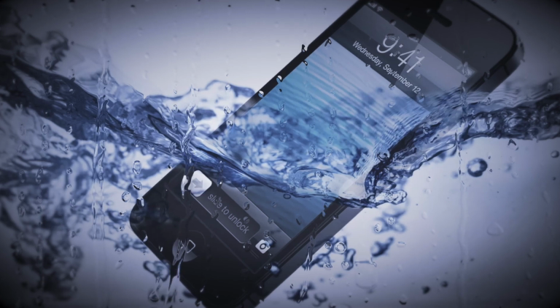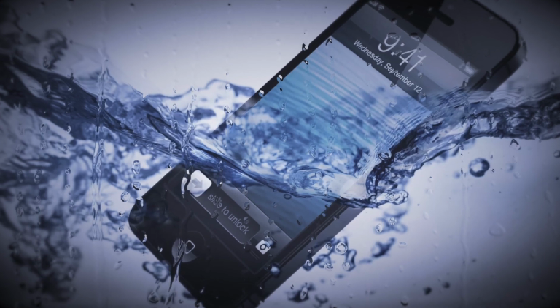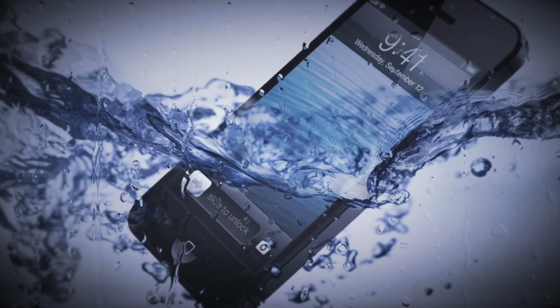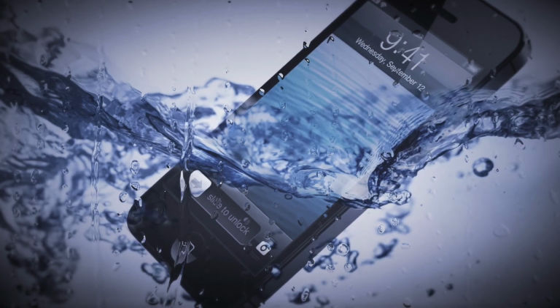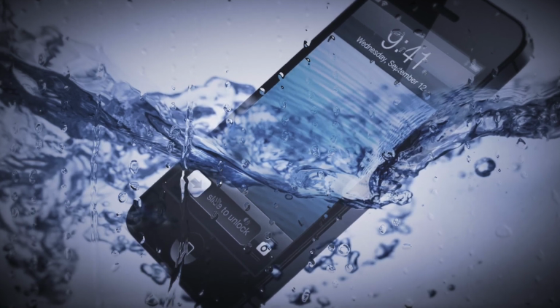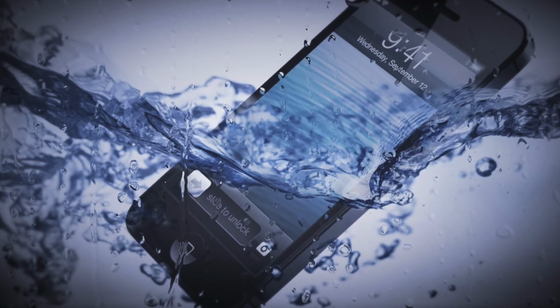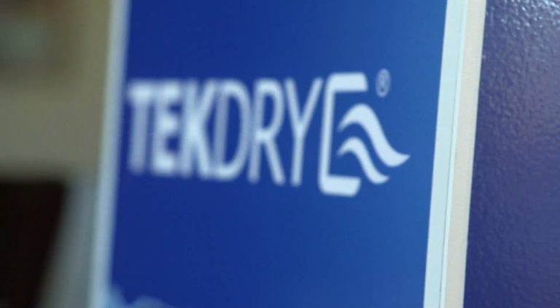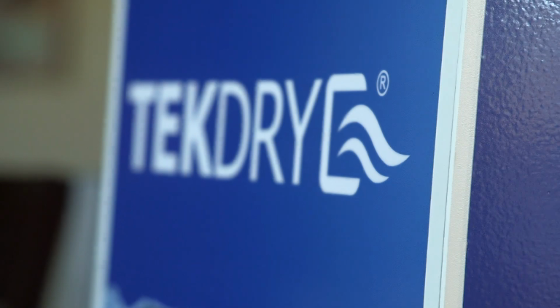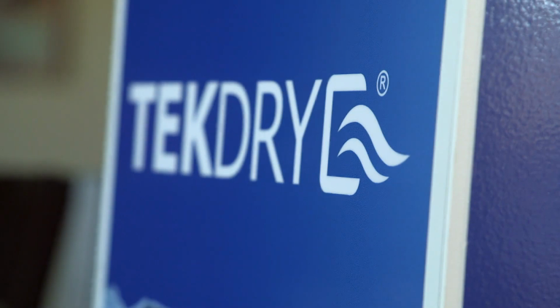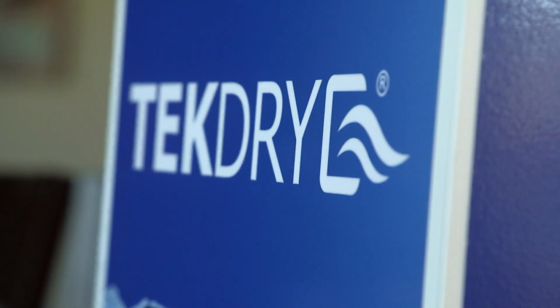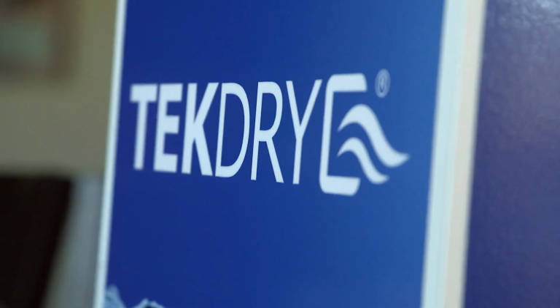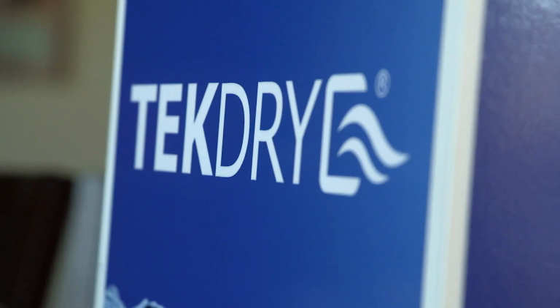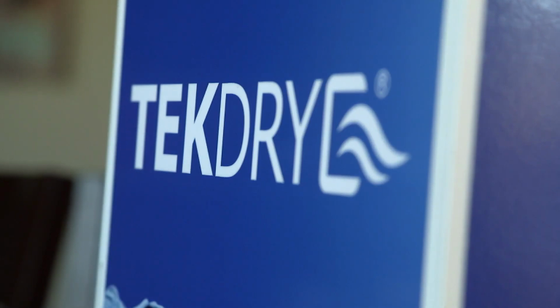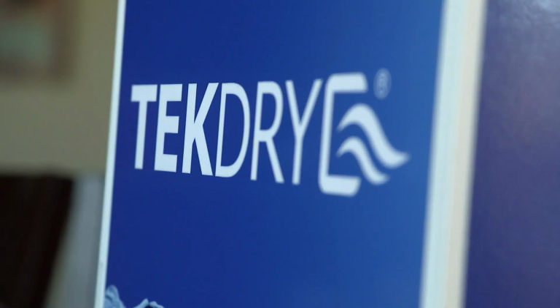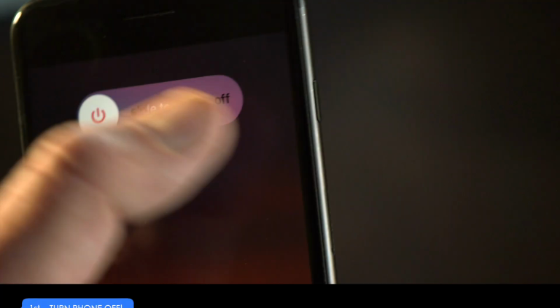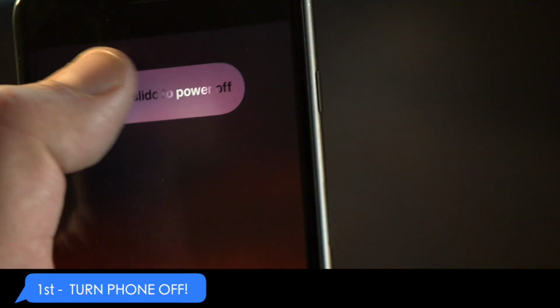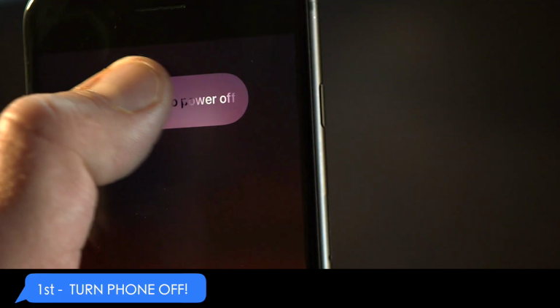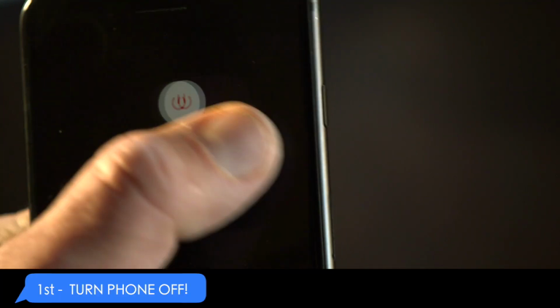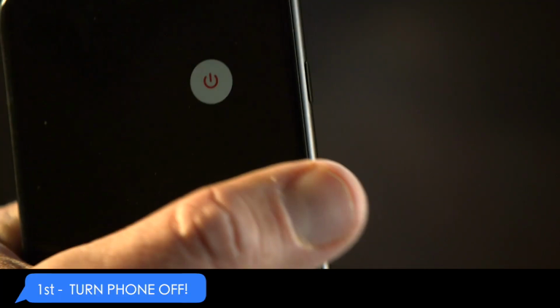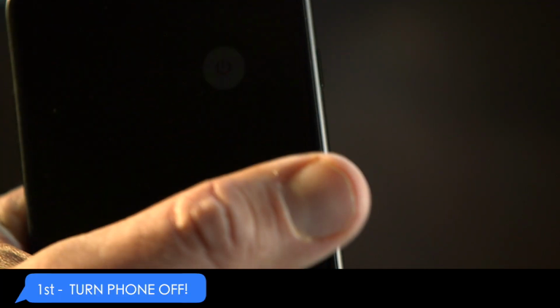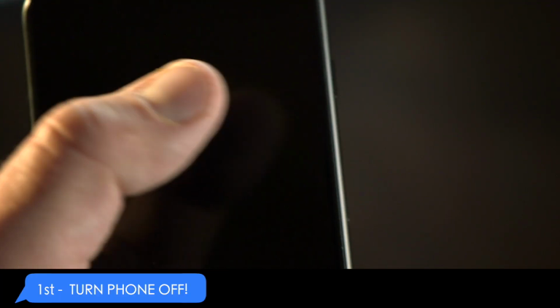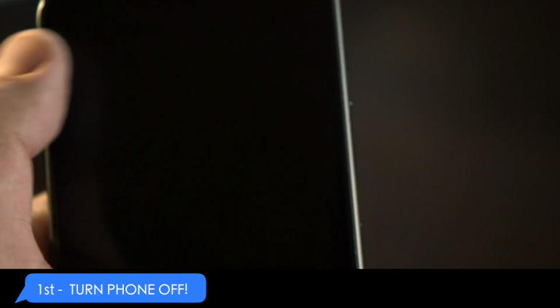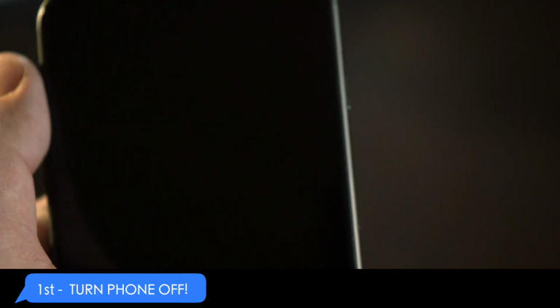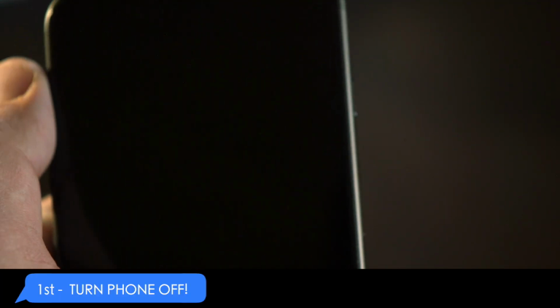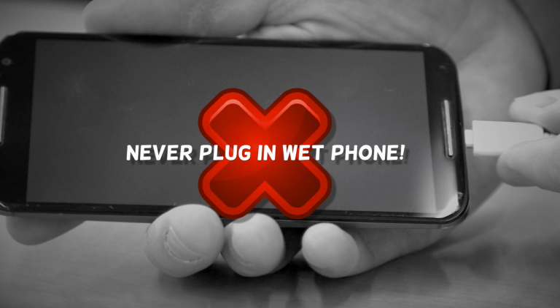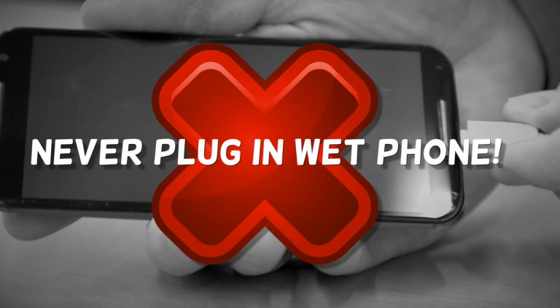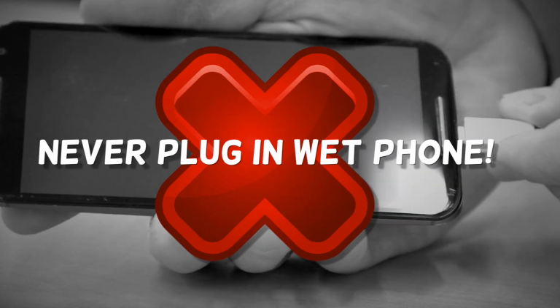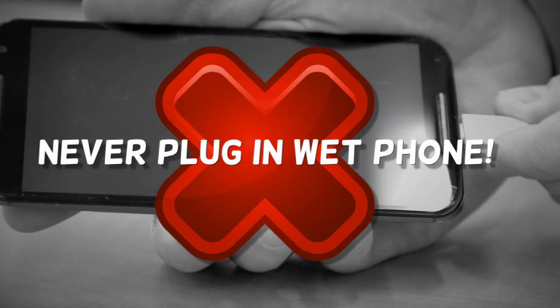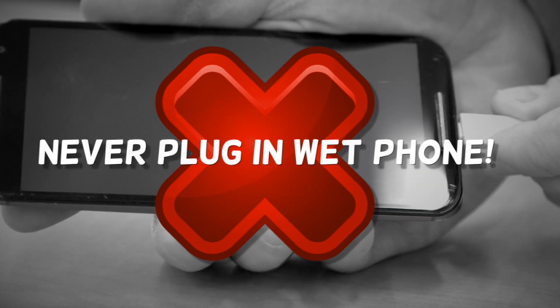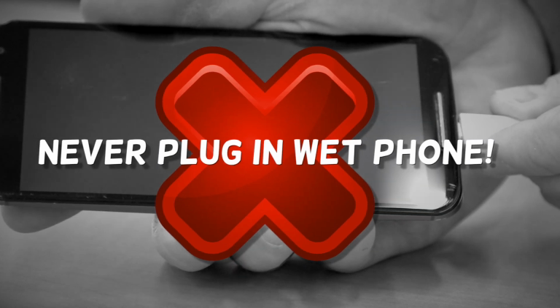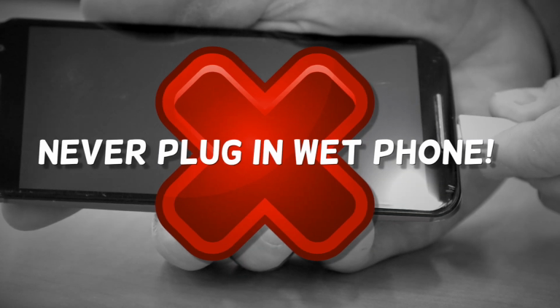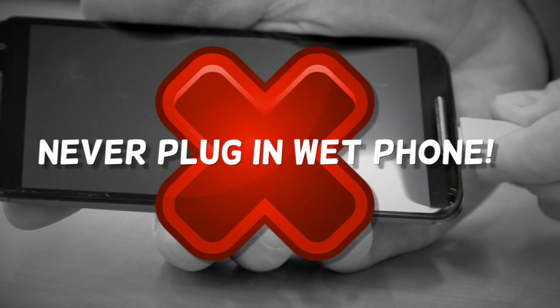Wet phone? We could fix it fast. First, turn your phone off. Never plug in a wet phone.